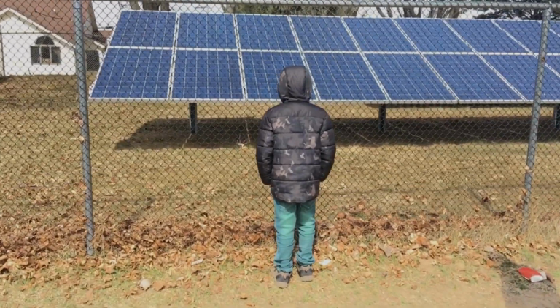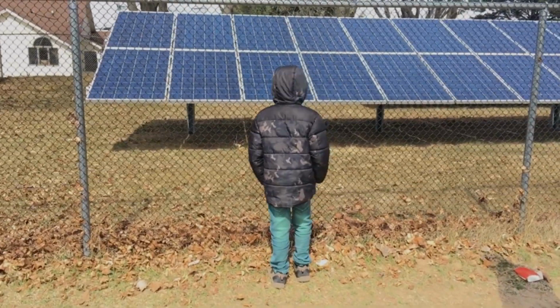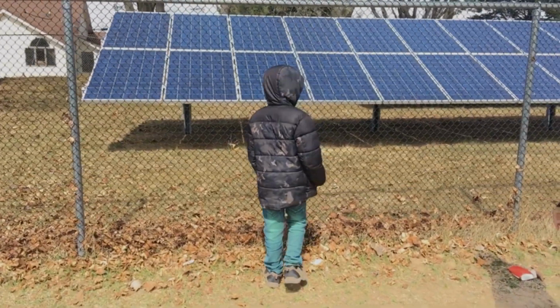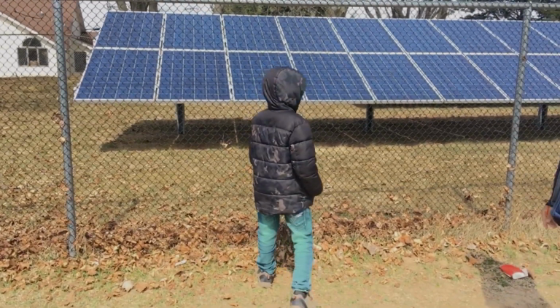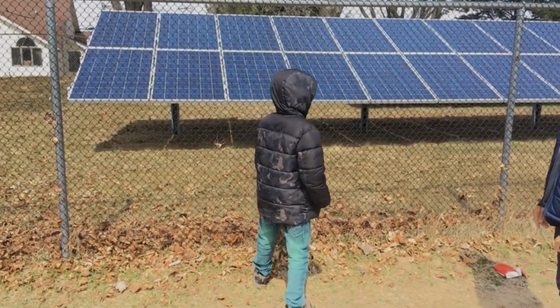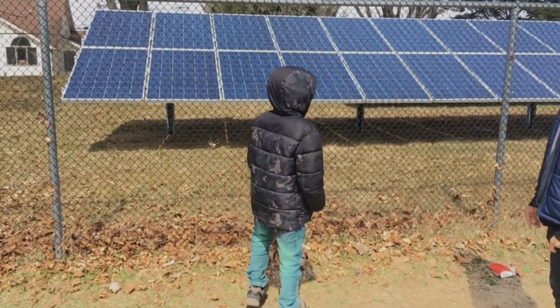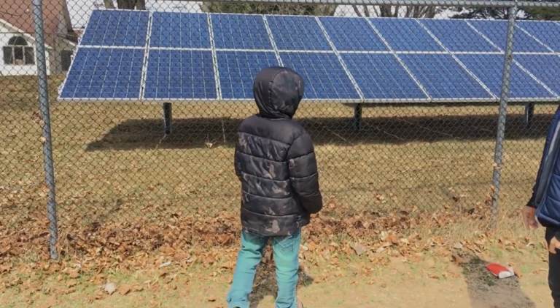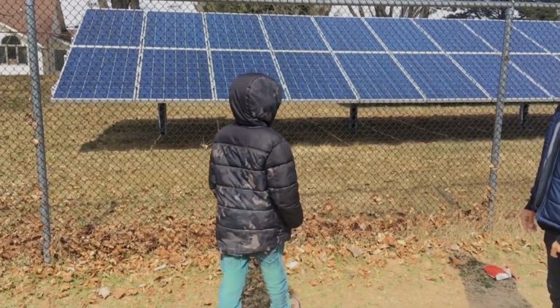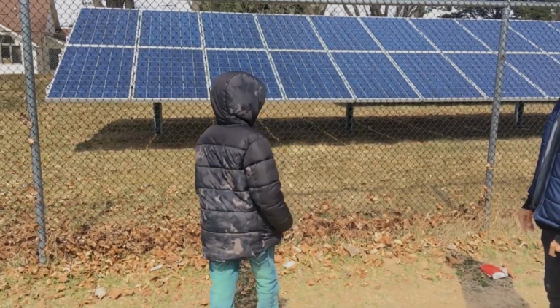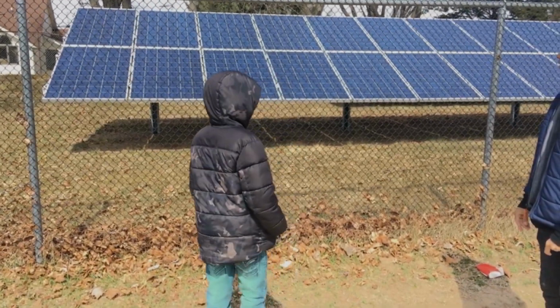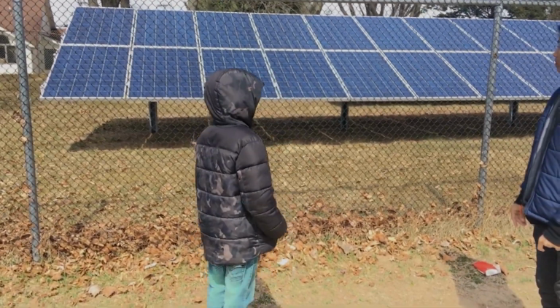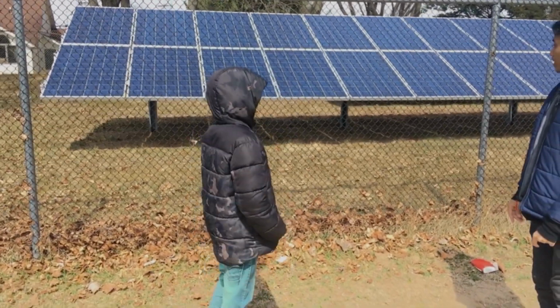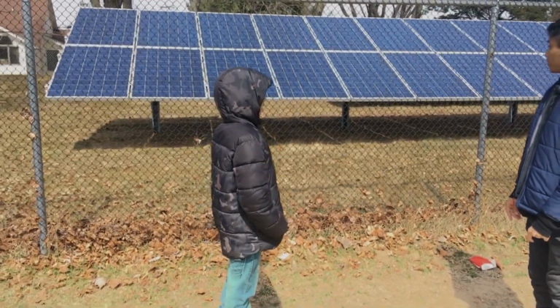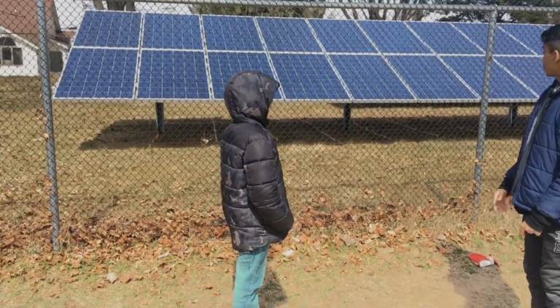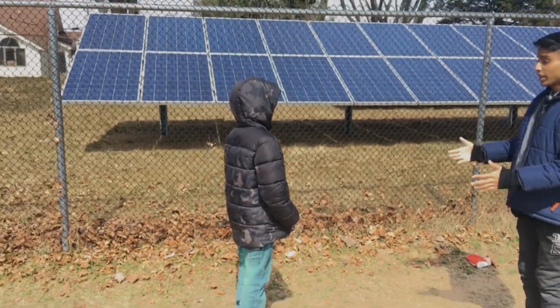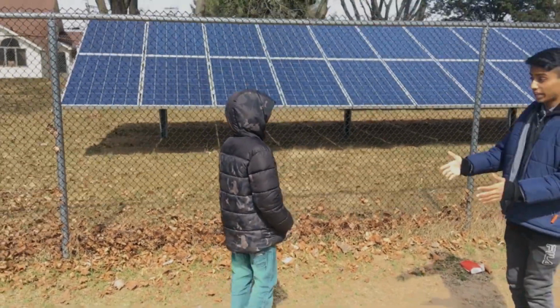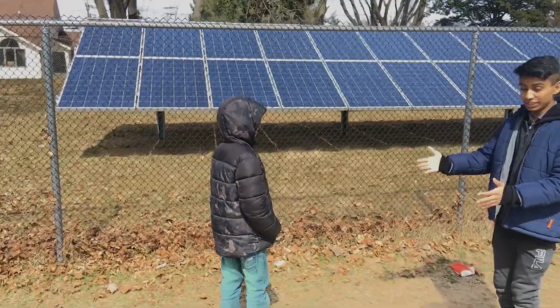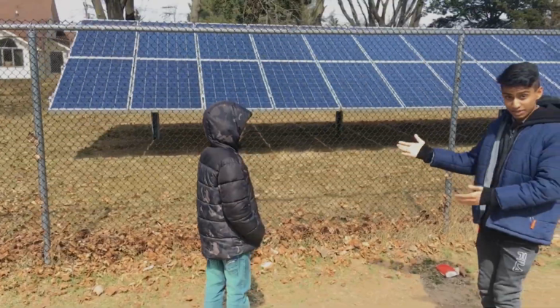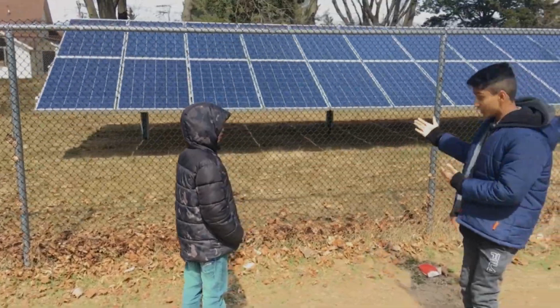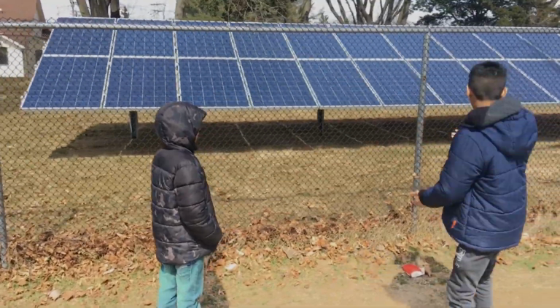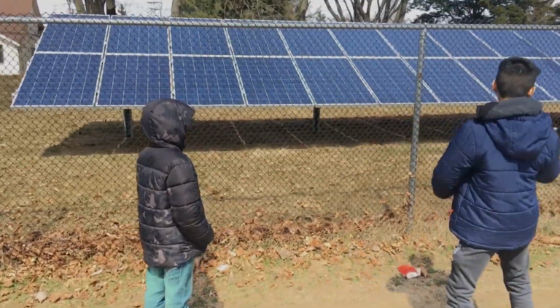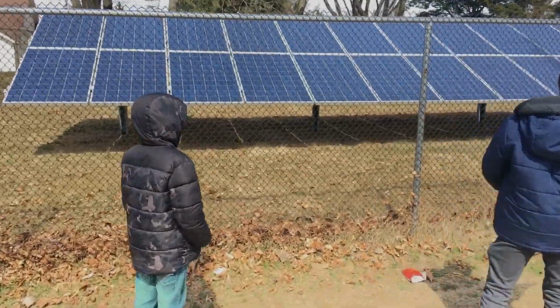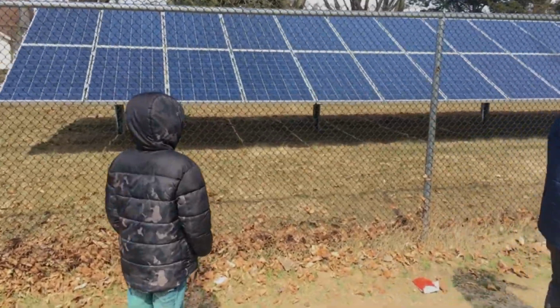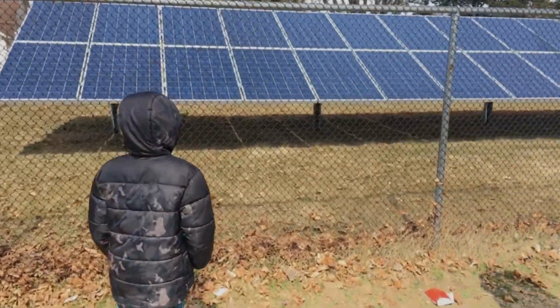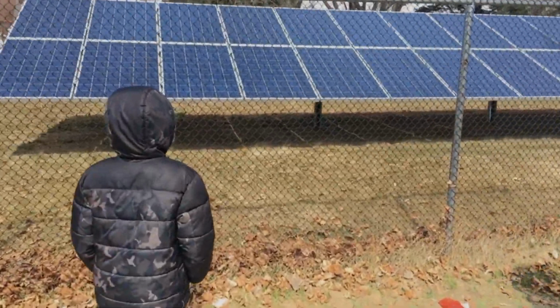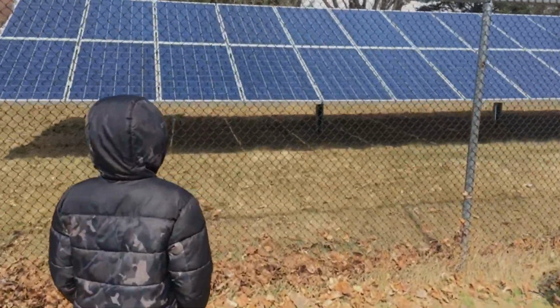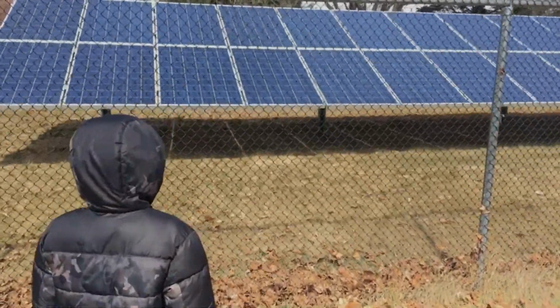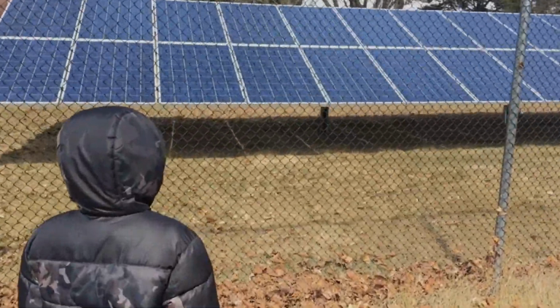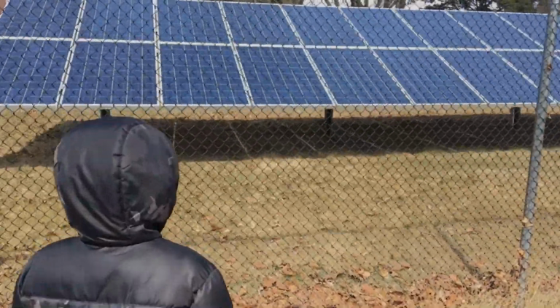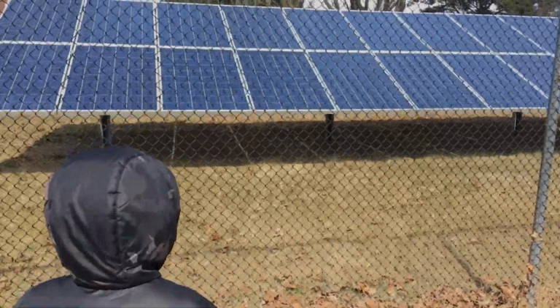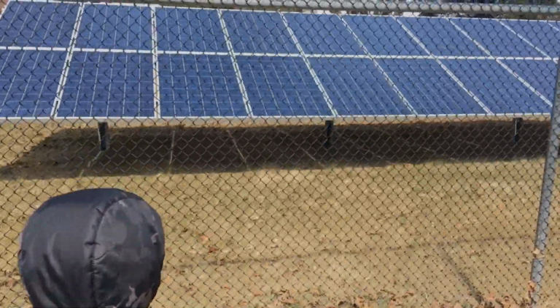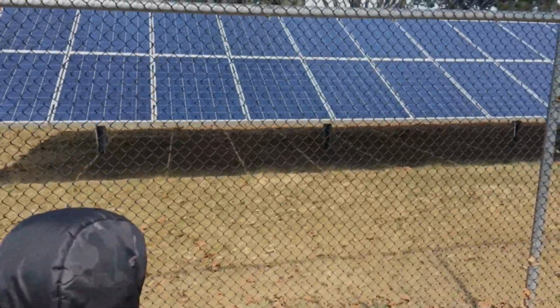High voltage. I am very excited. The solar panel is very exciting. This is one section.